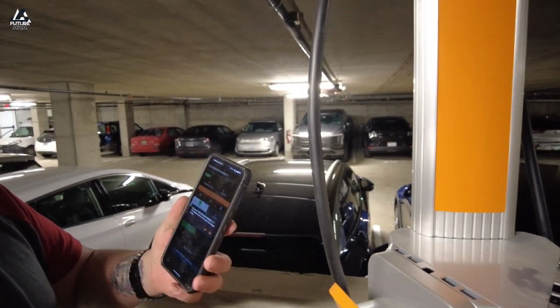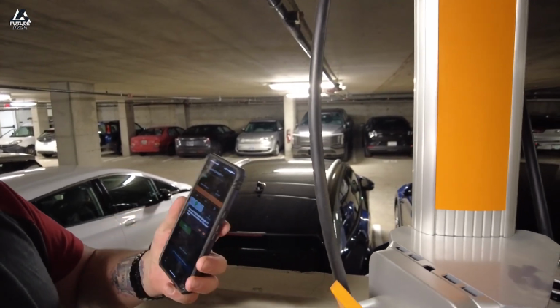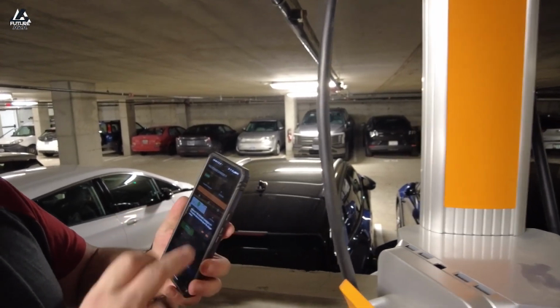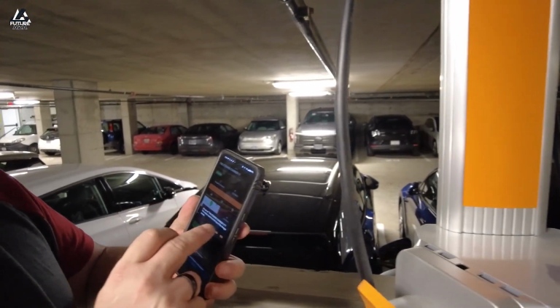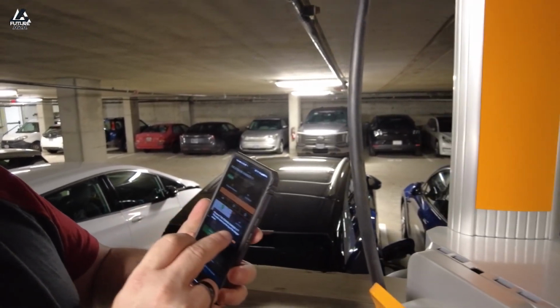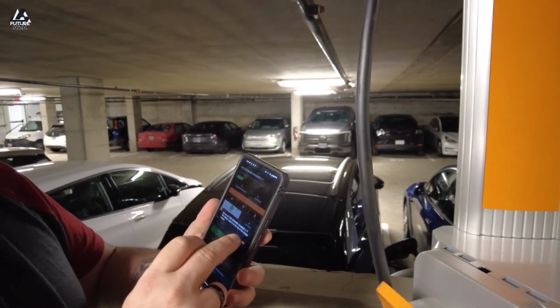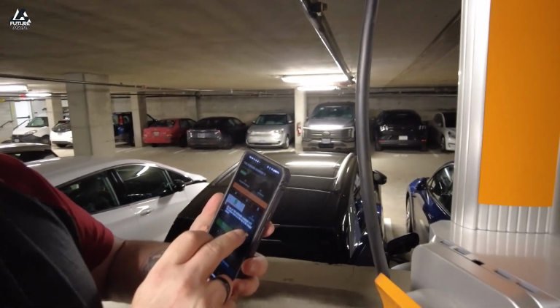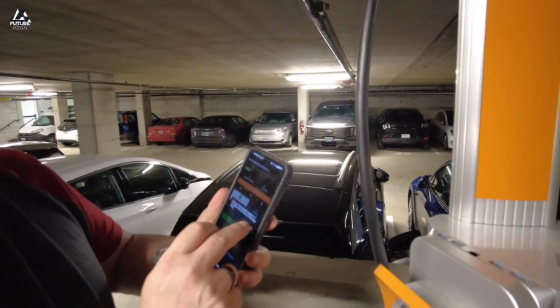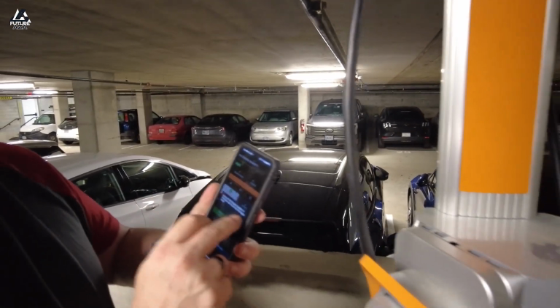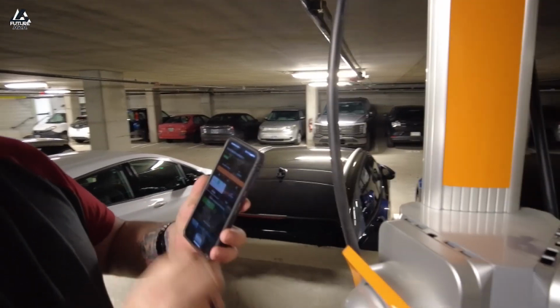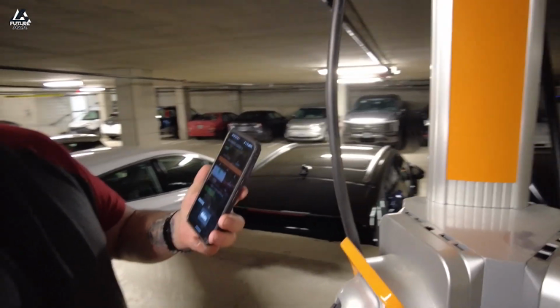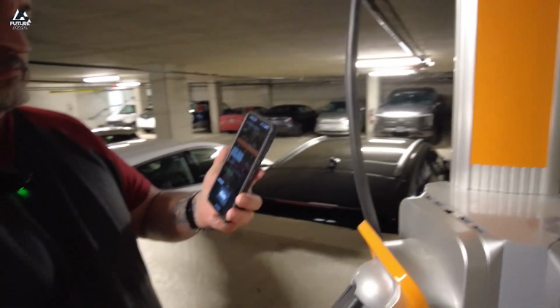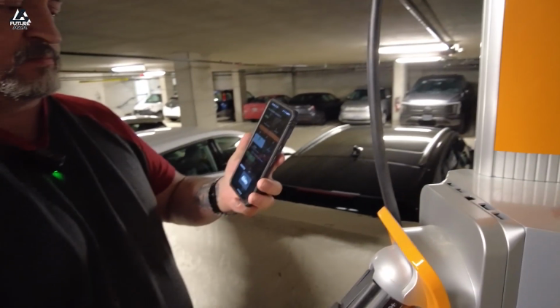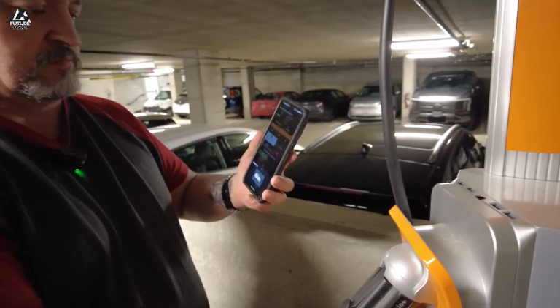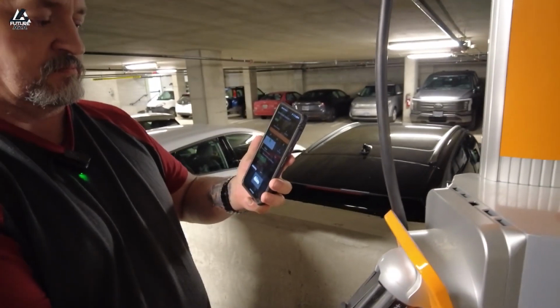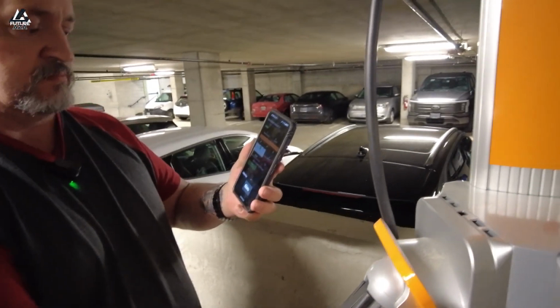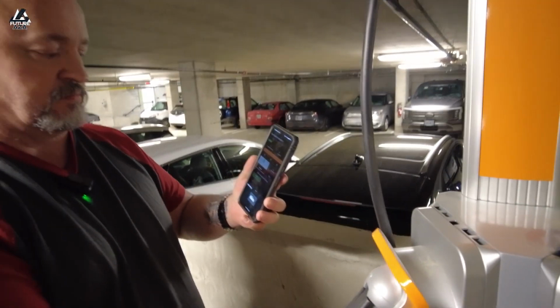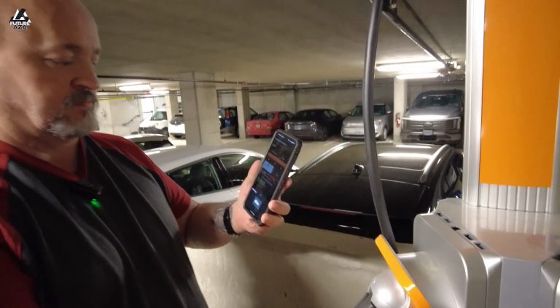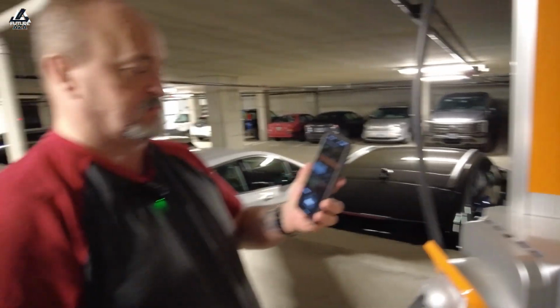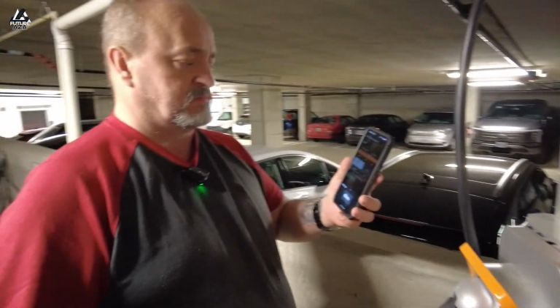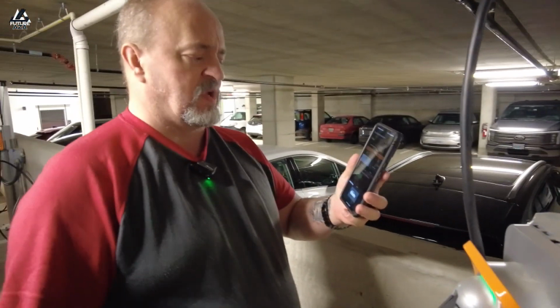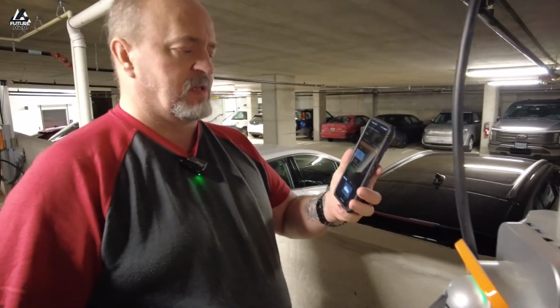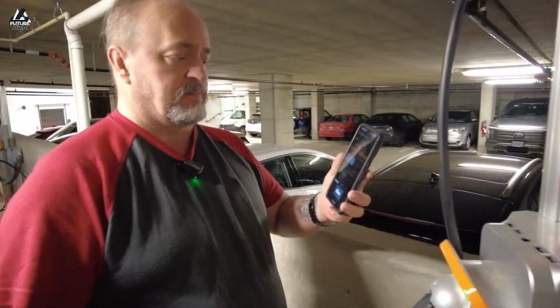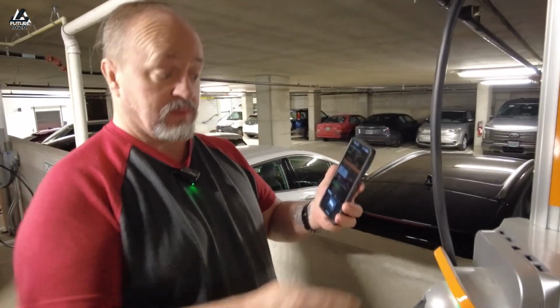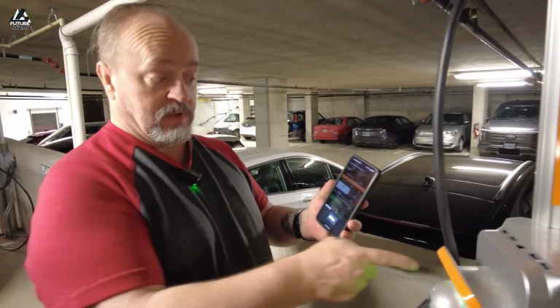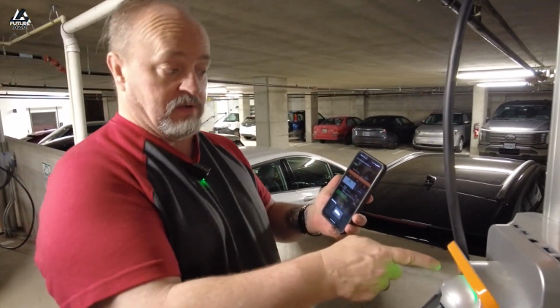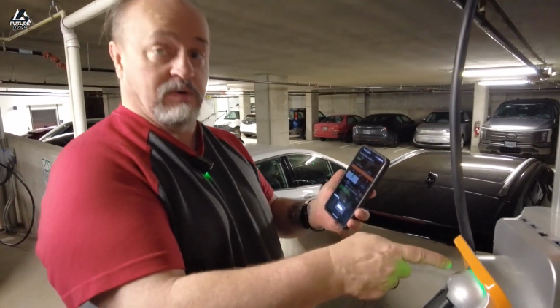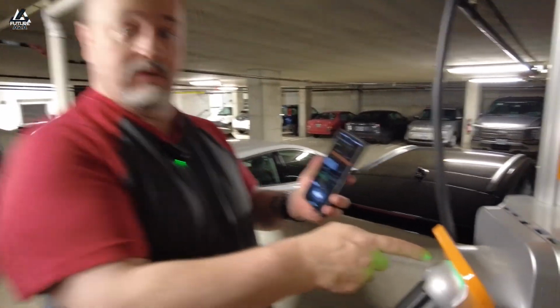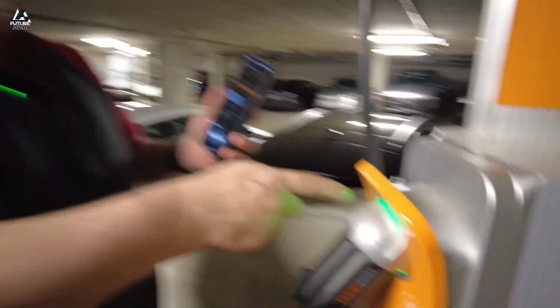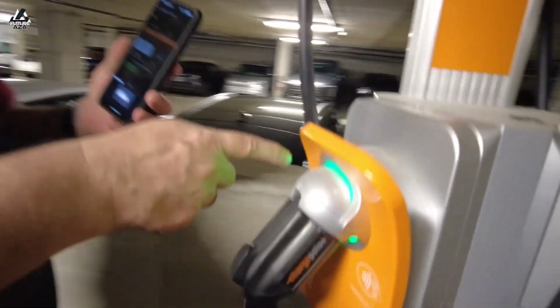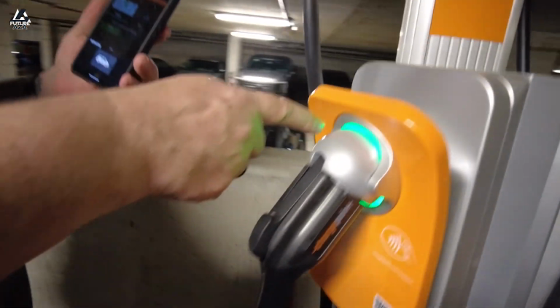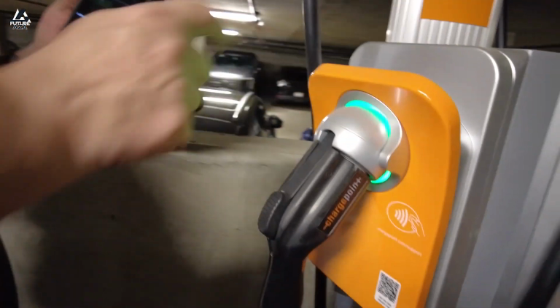Now it's going to ask, do you want to connect? Yes. And now it's checking — who are you? Are you authorized to do this? Green light?